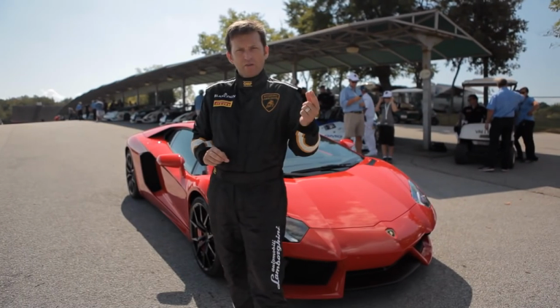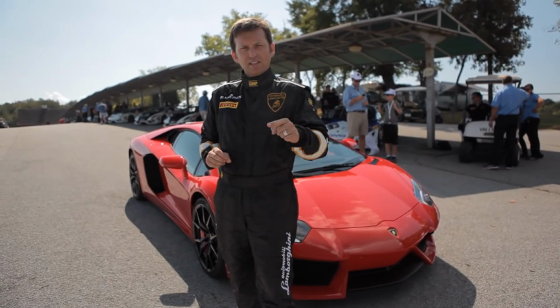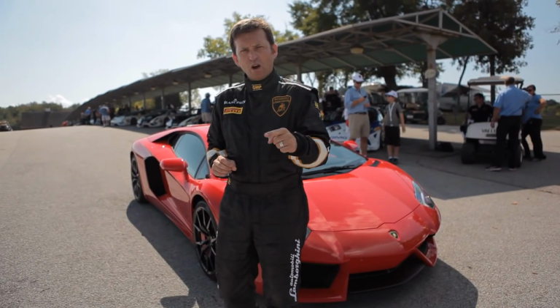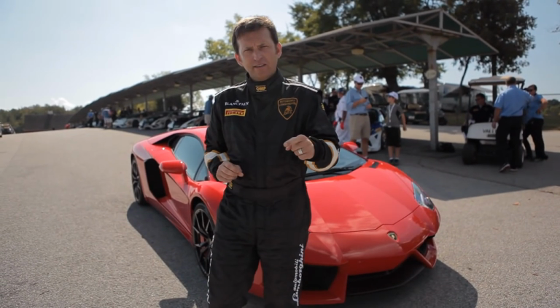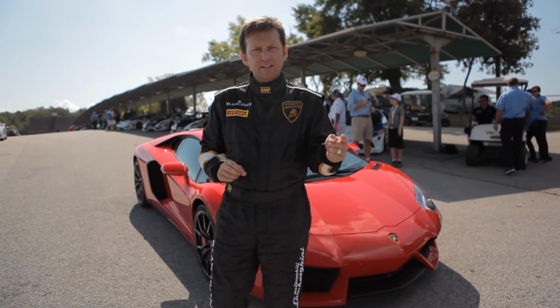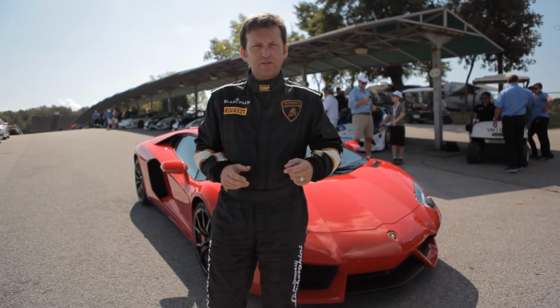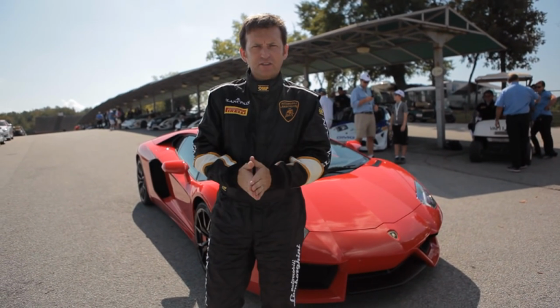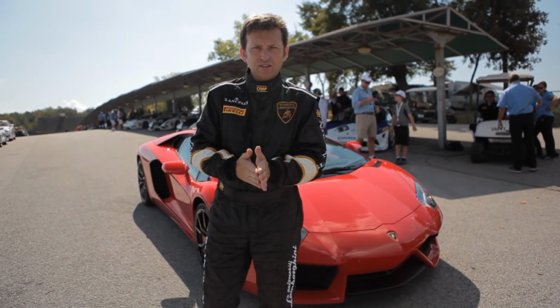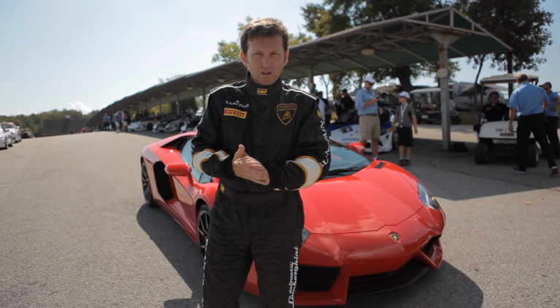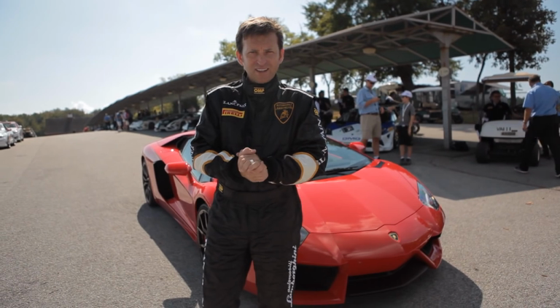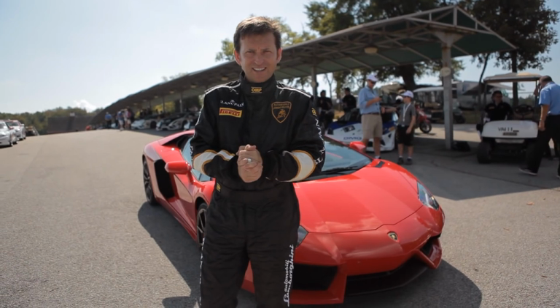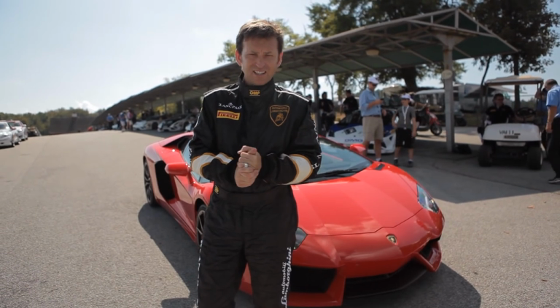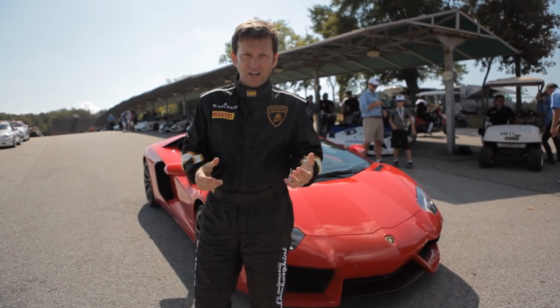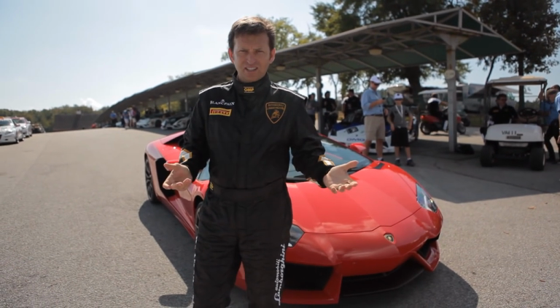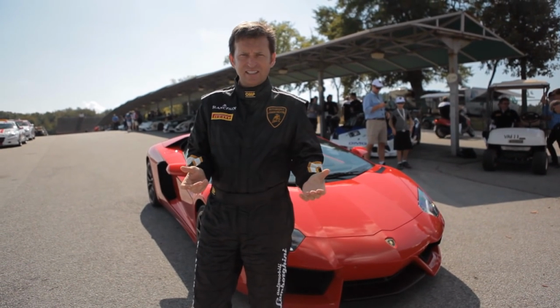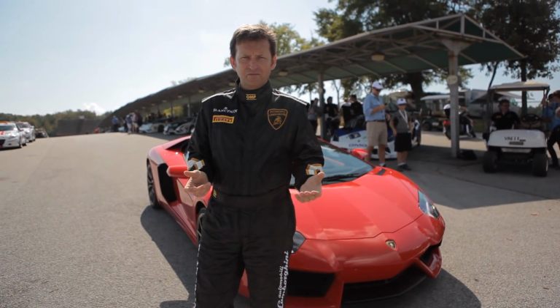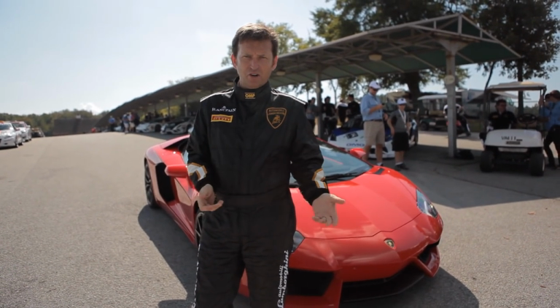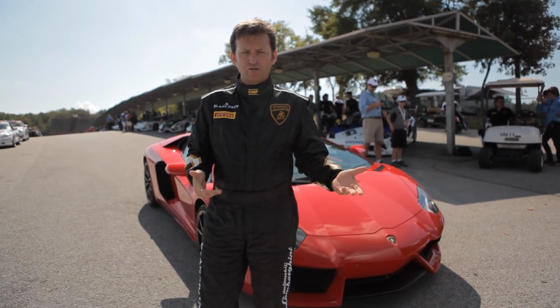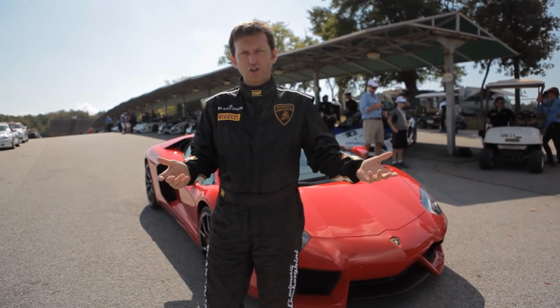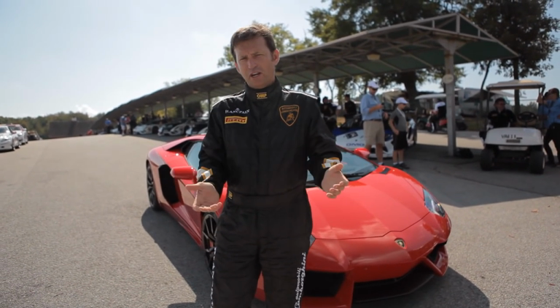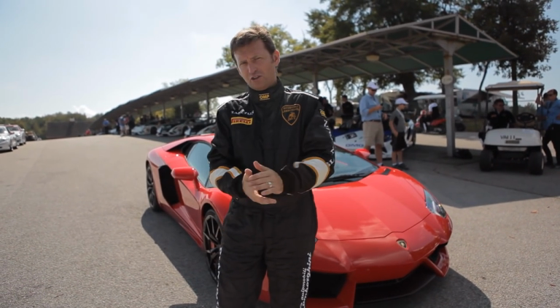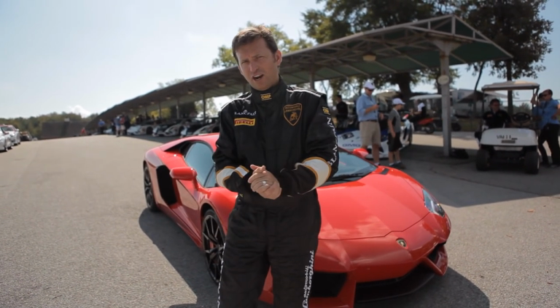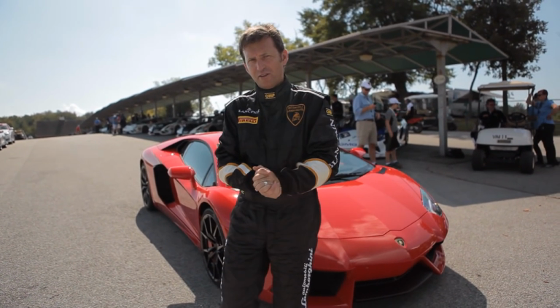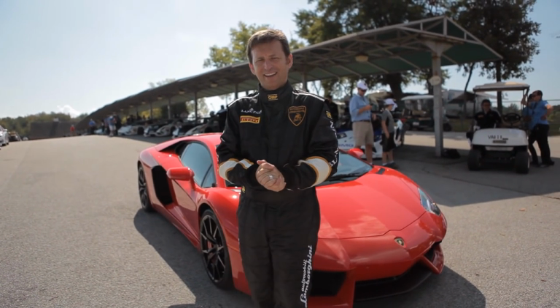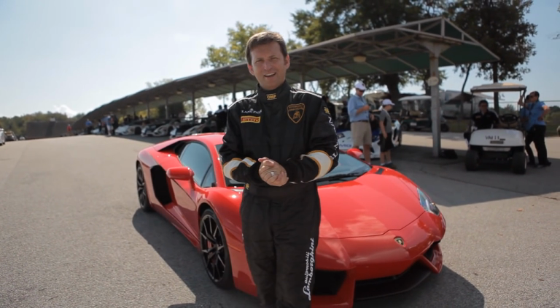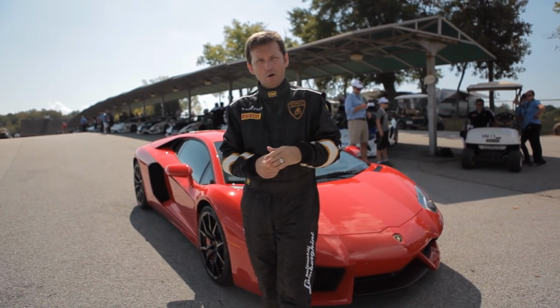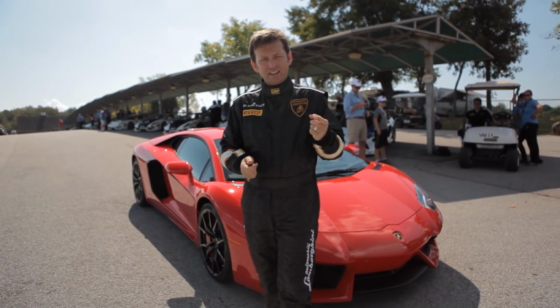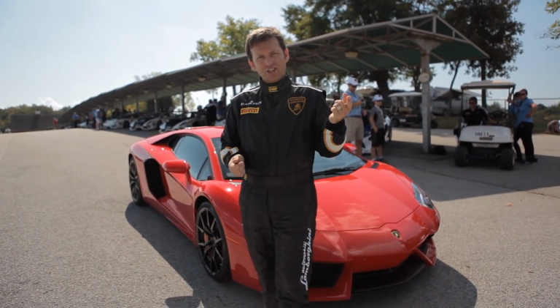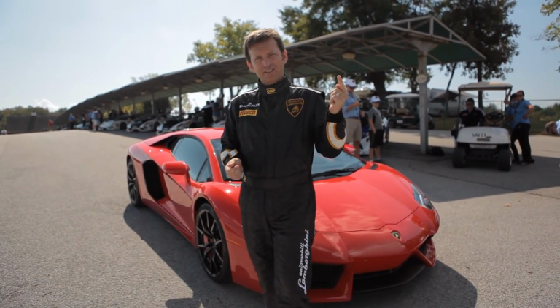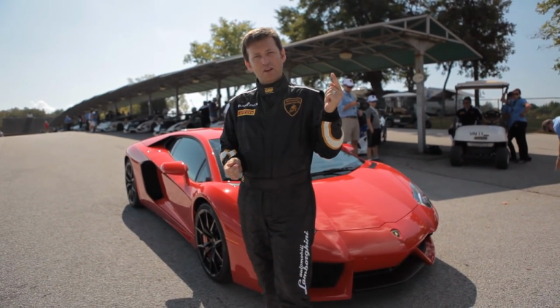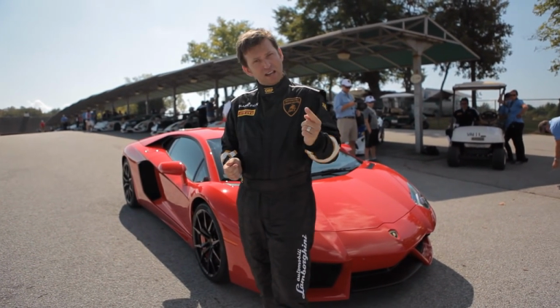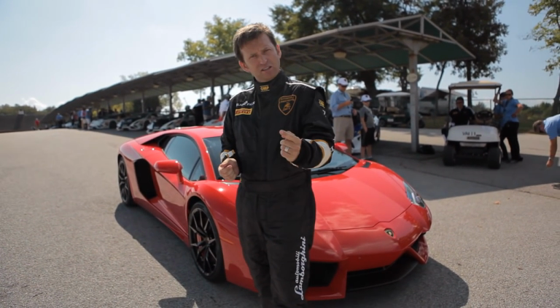This is why things are different for us on the World's Fastest Car Show. We don't just test them, we don't just review them, we don't just drive them. When we get the chance, we race them.